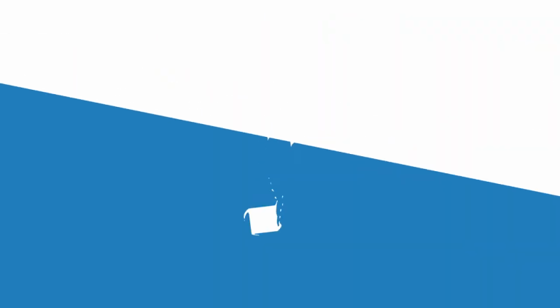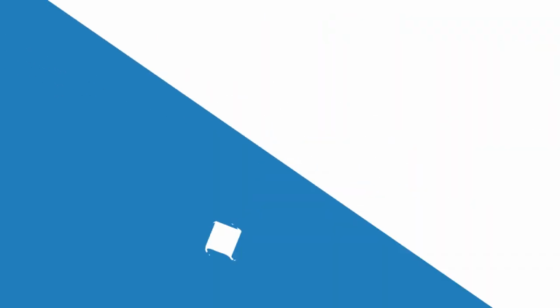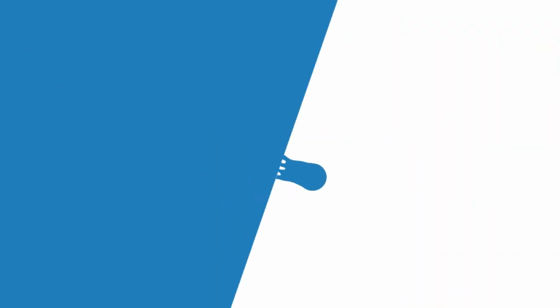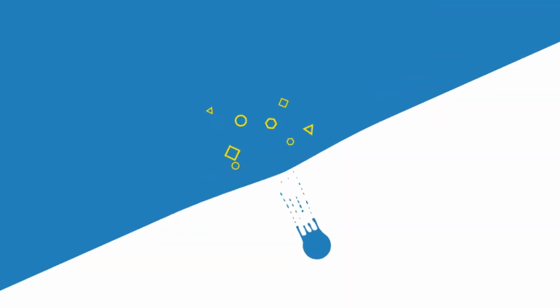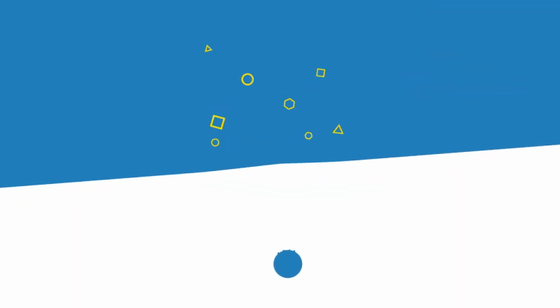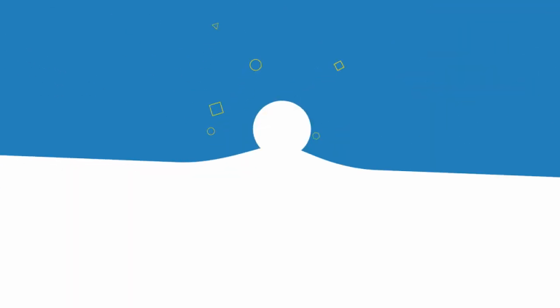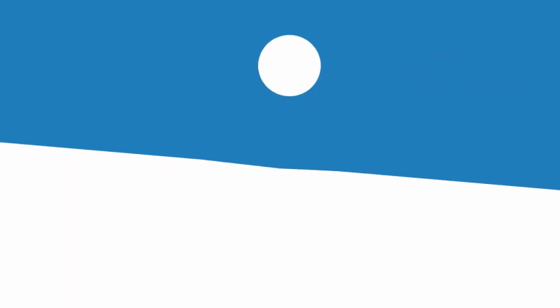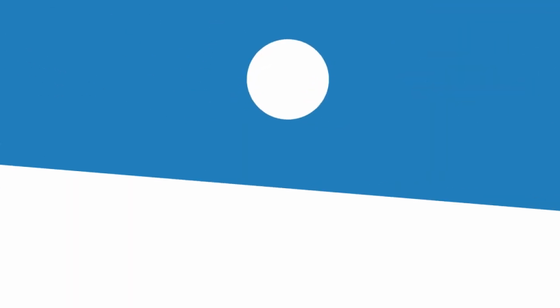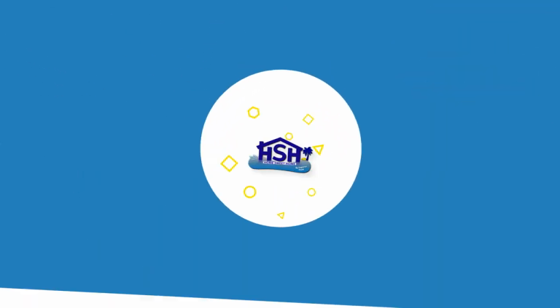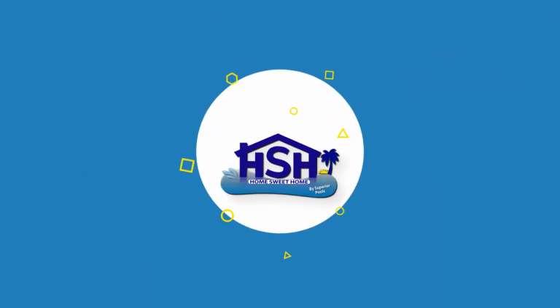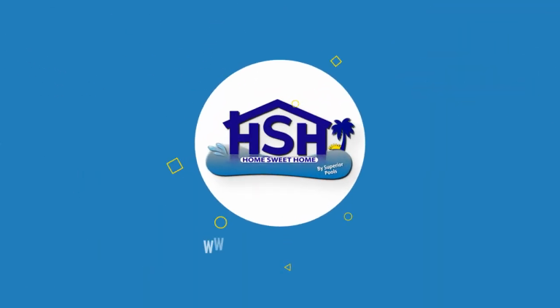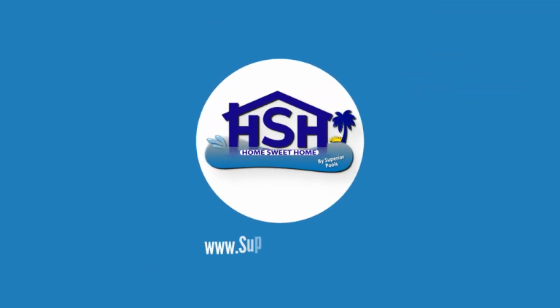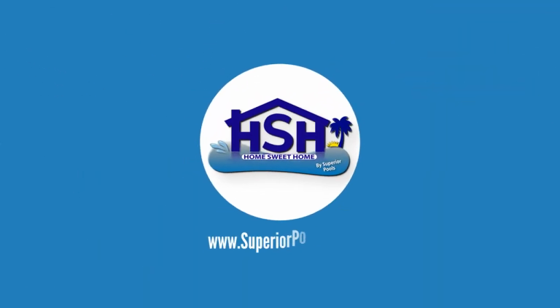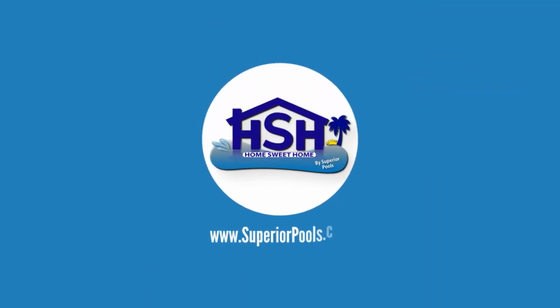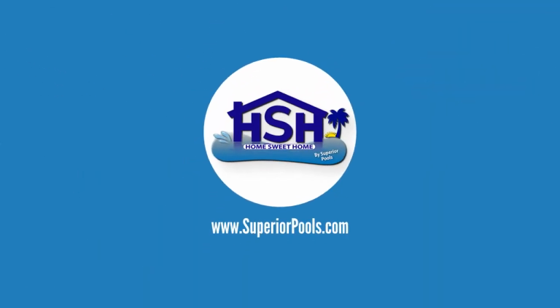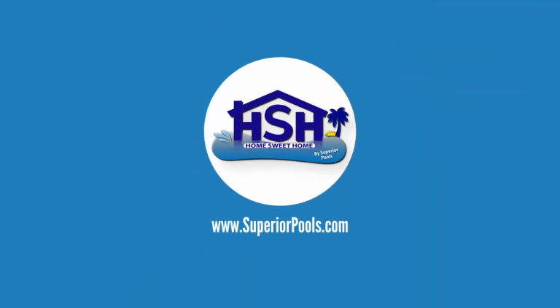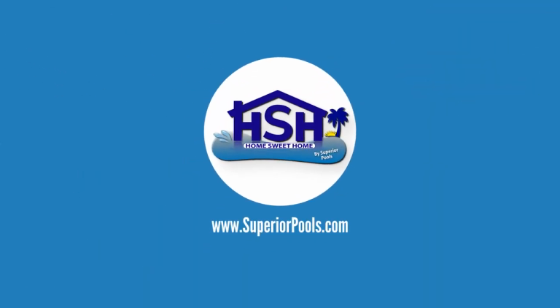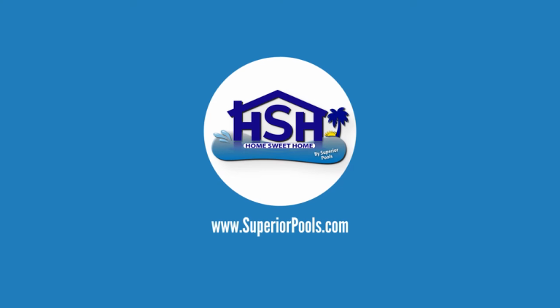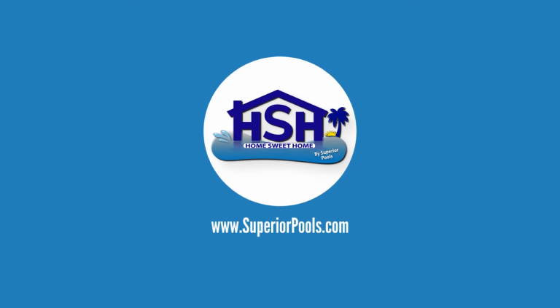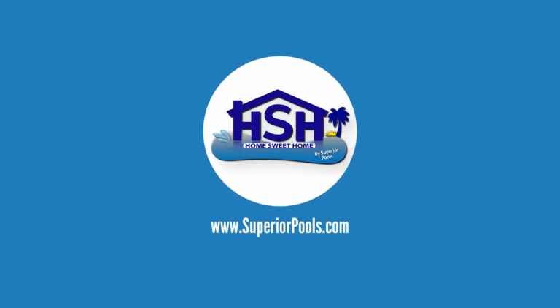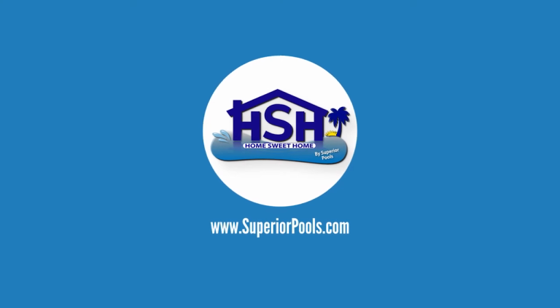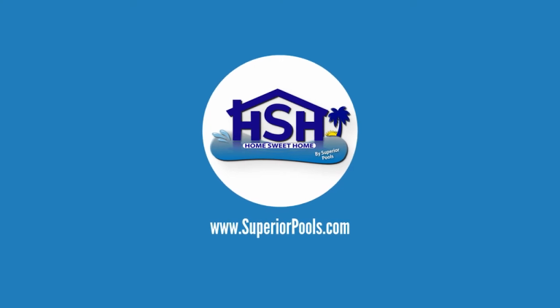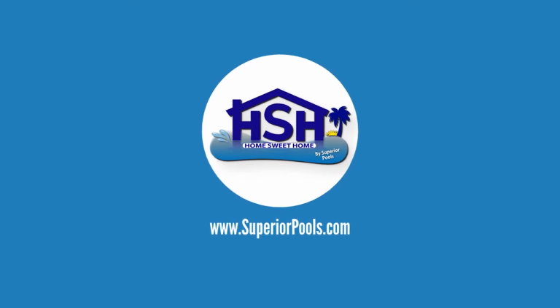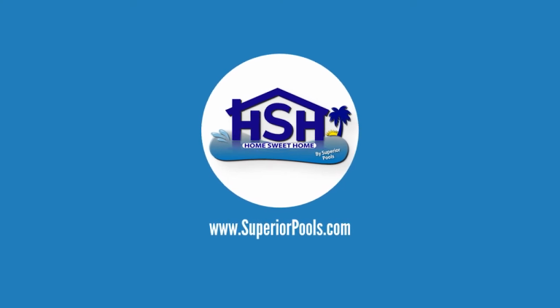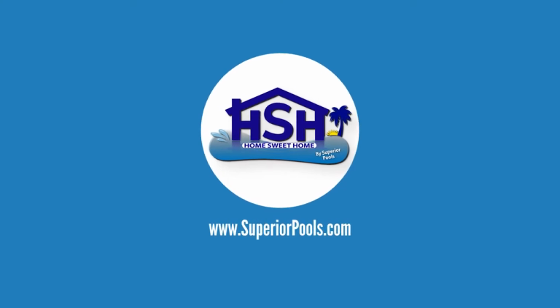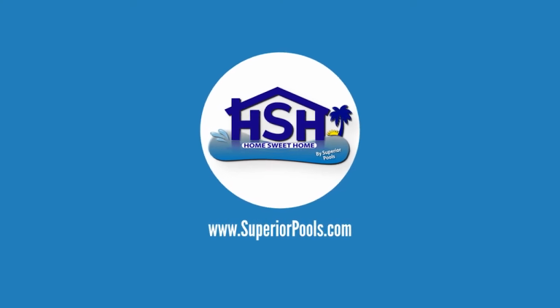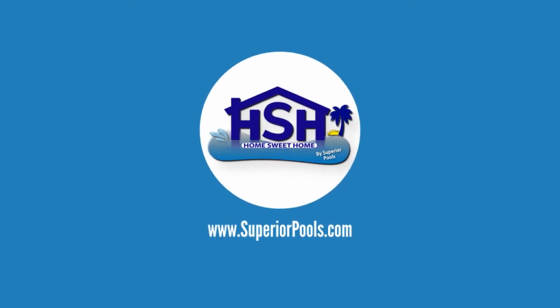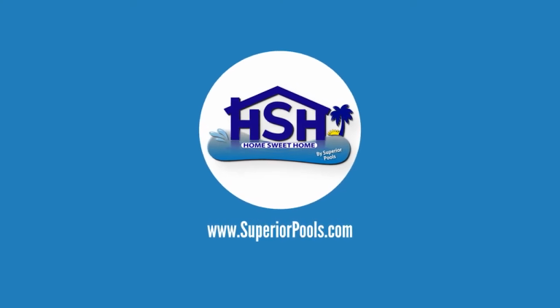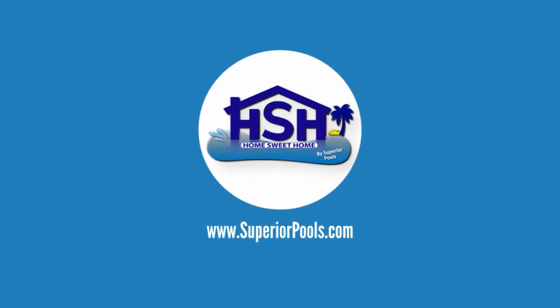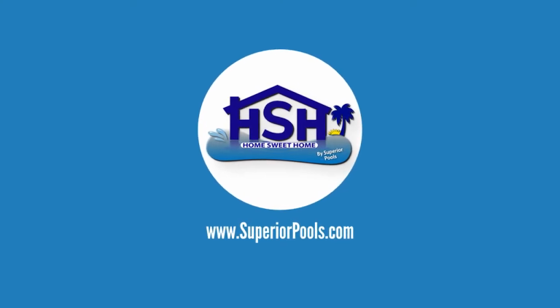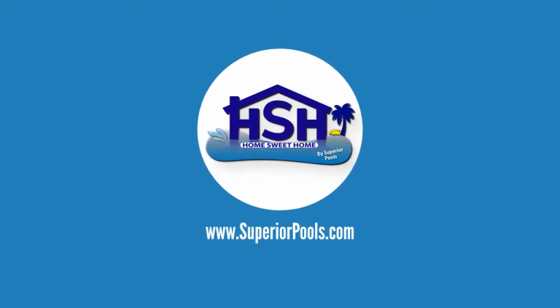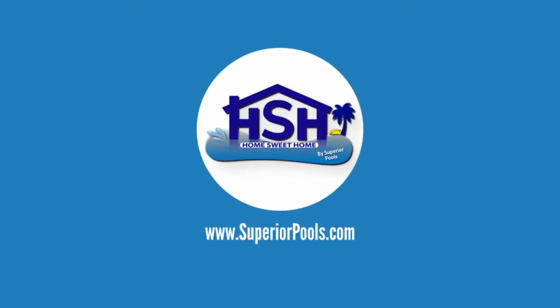If you're interested in having a pool built by Superior Pools, please visit www.superiorpools.com.